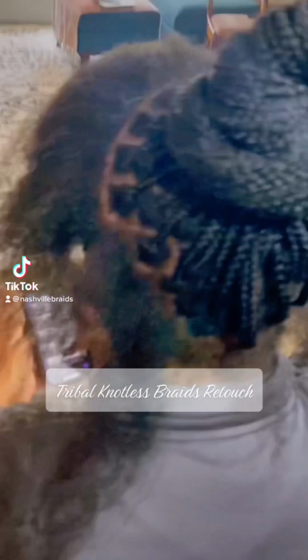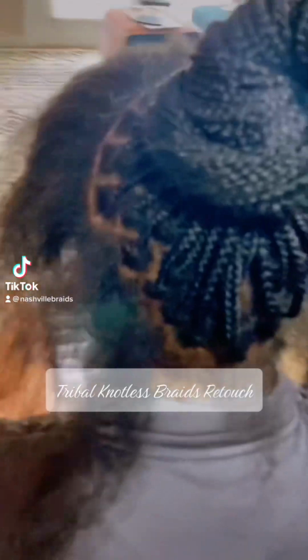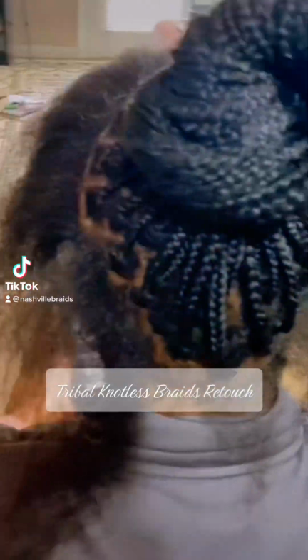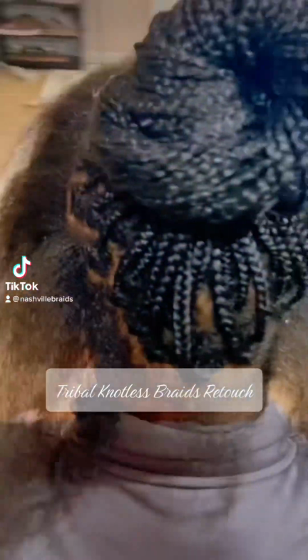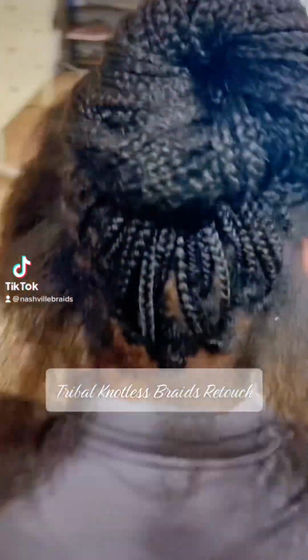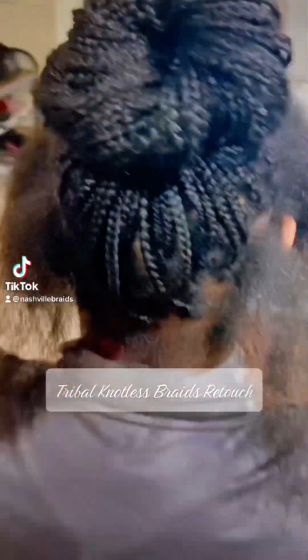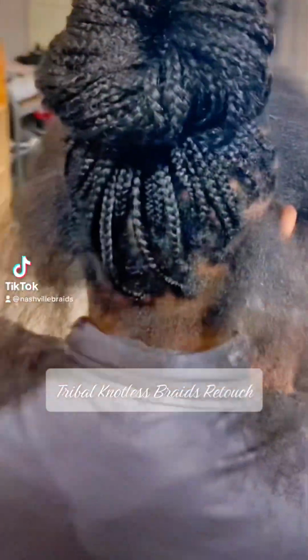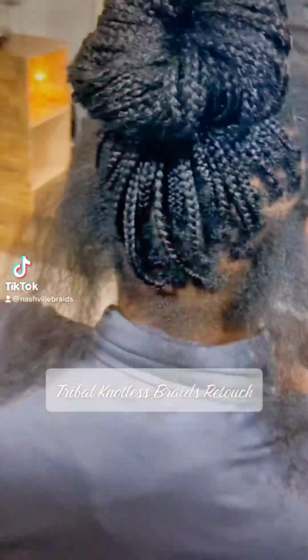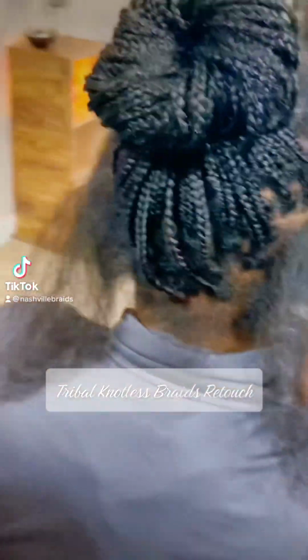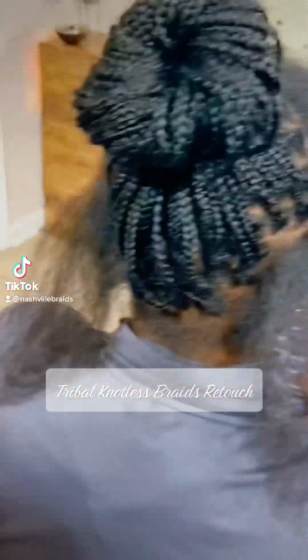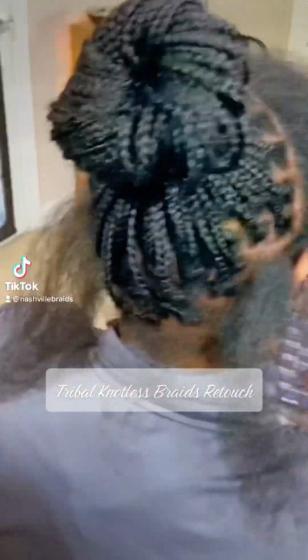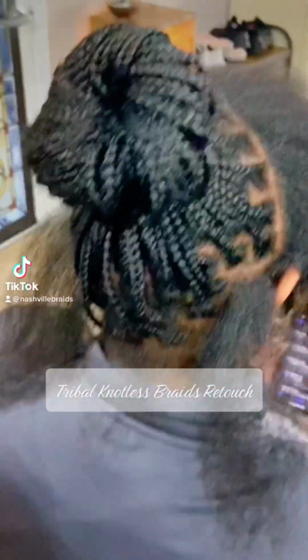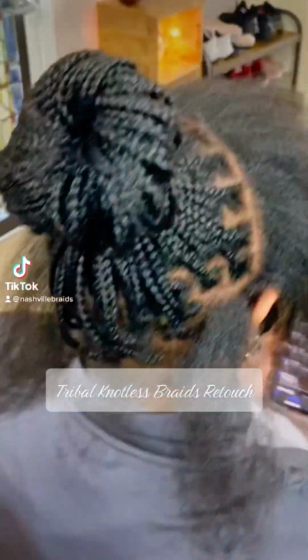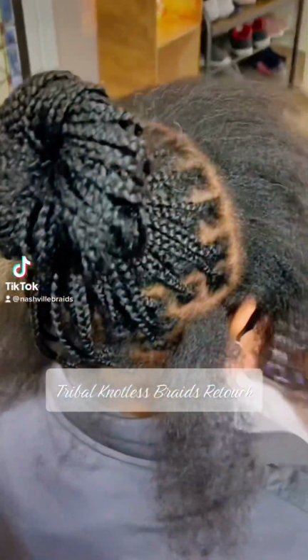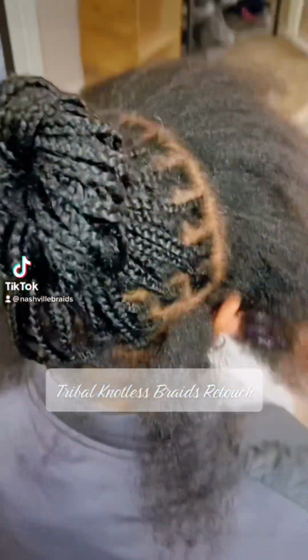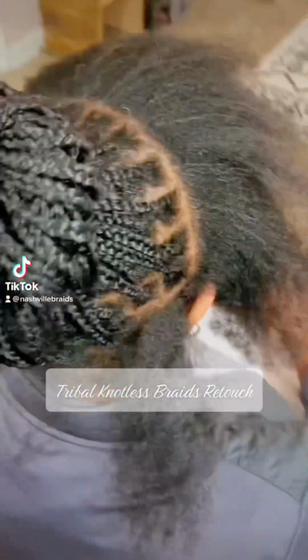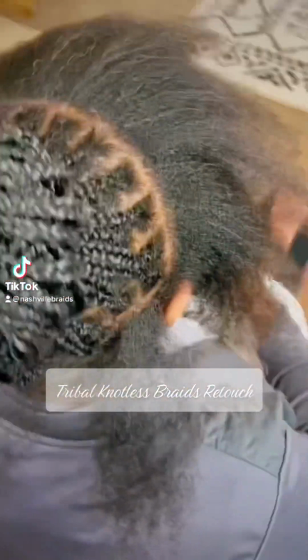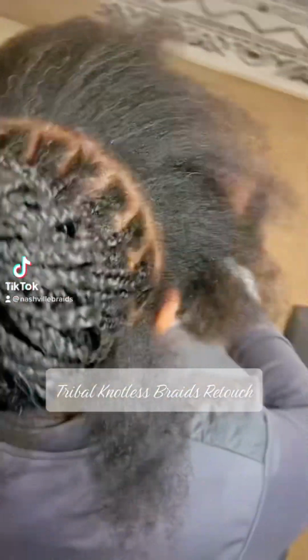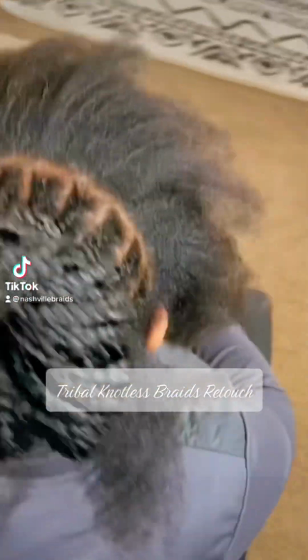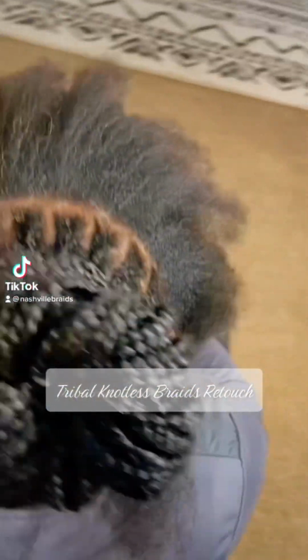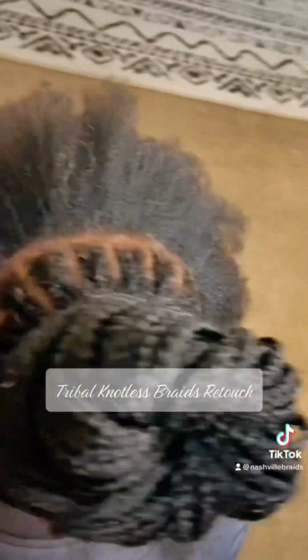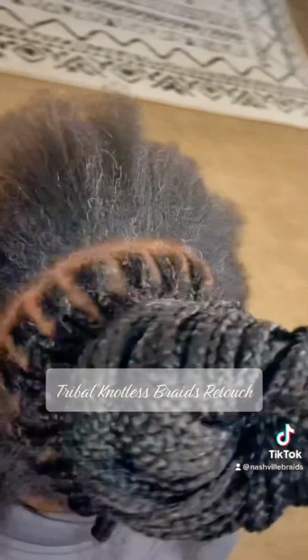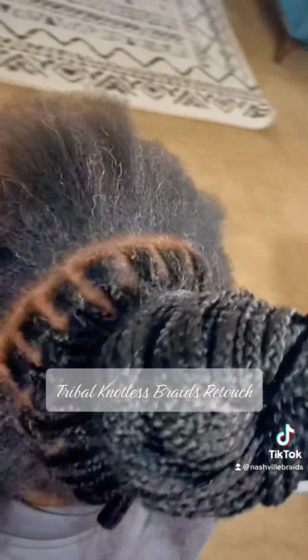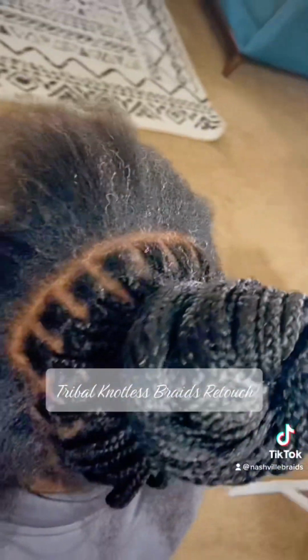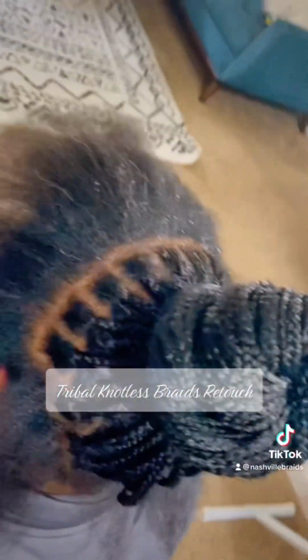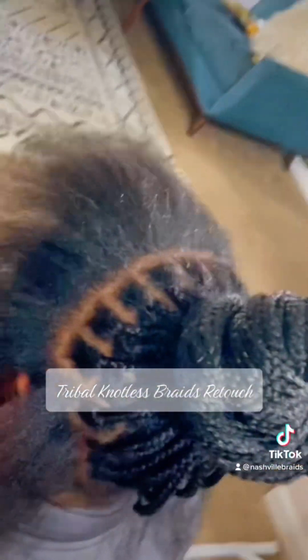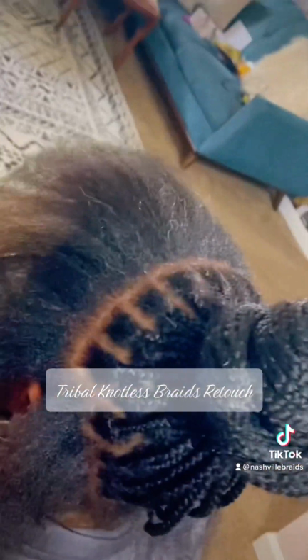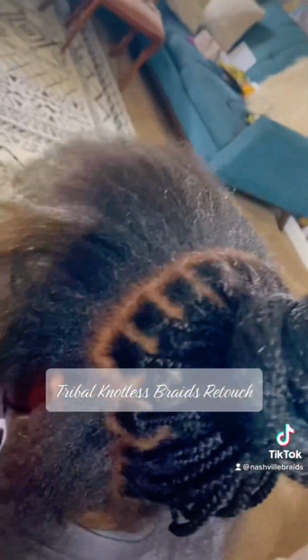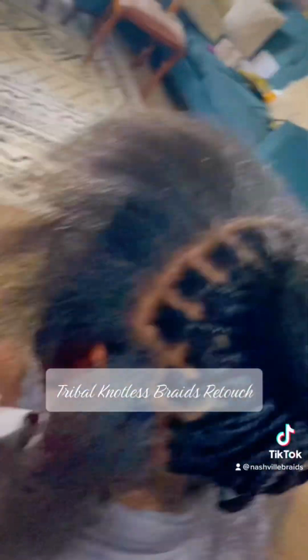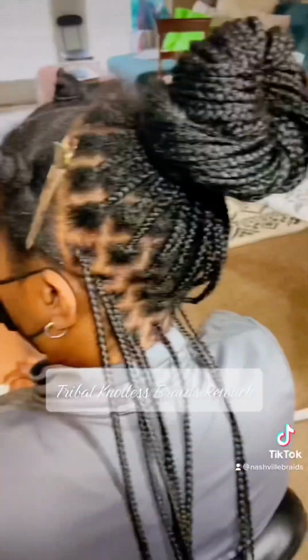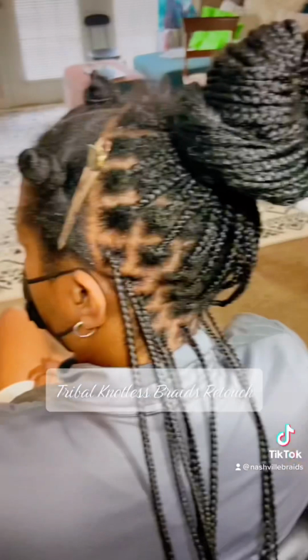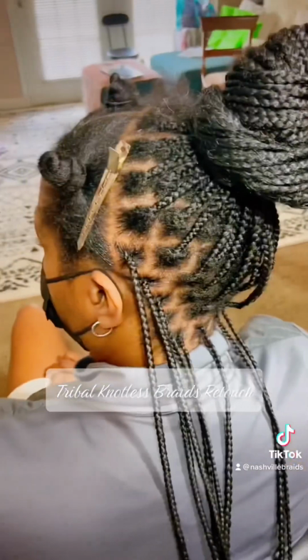Hi guys! Today I will show you how I do a retouch on some tribal braids.